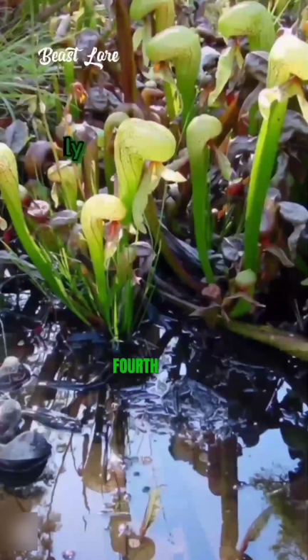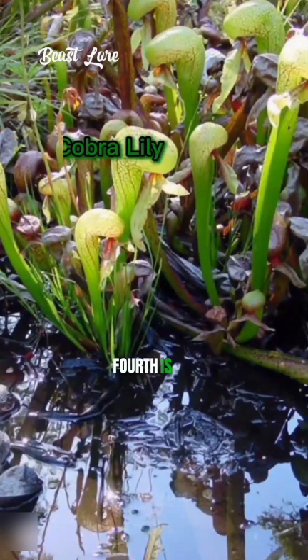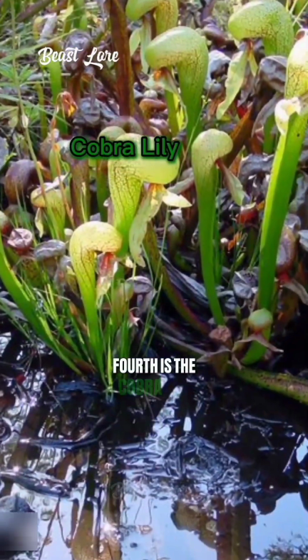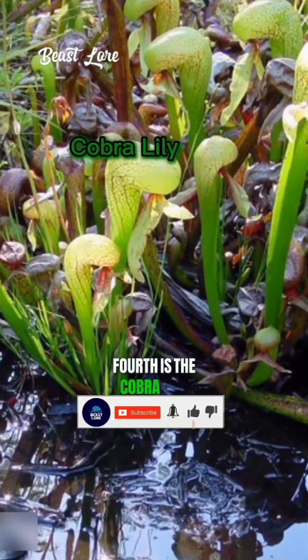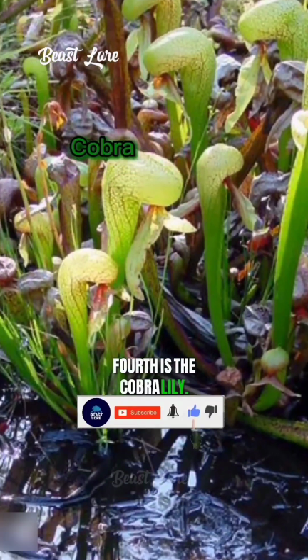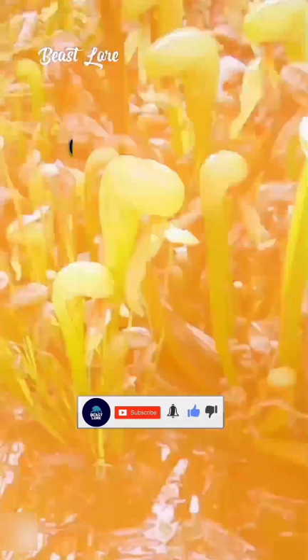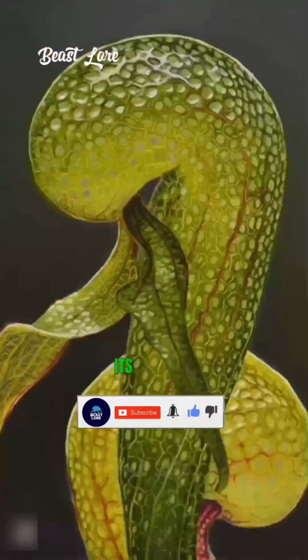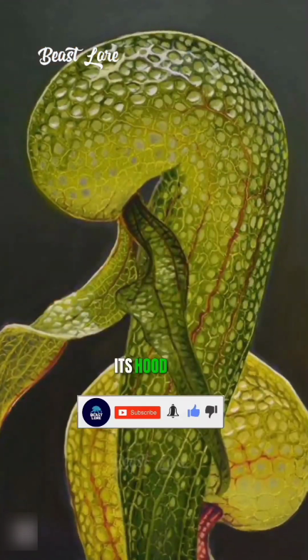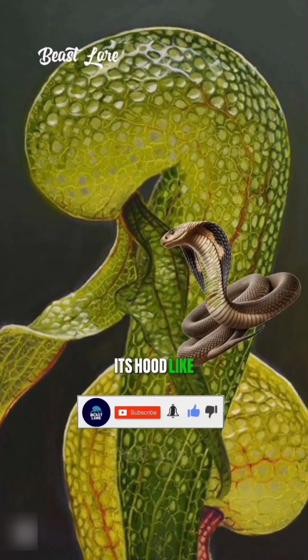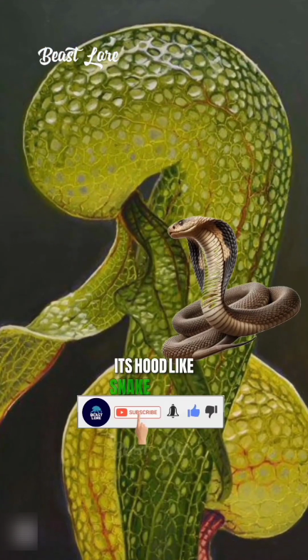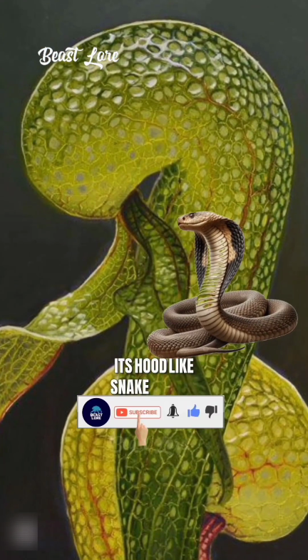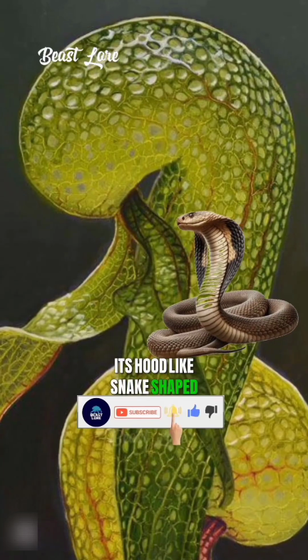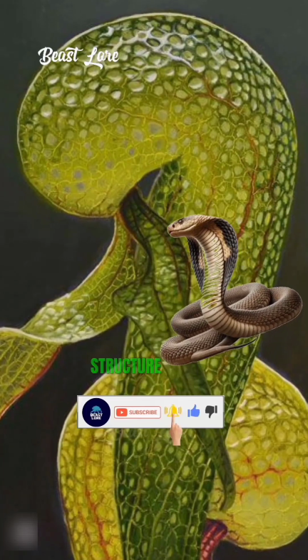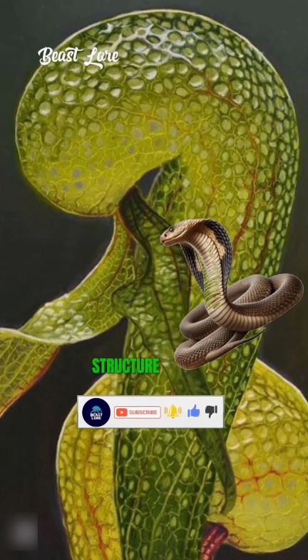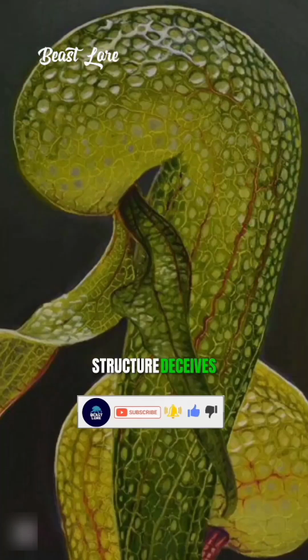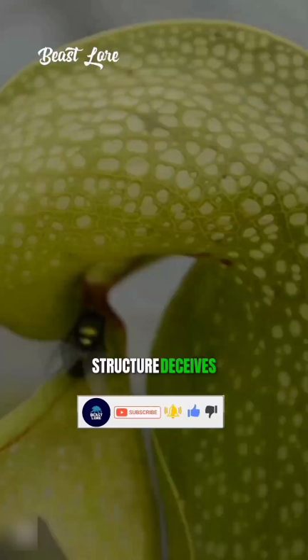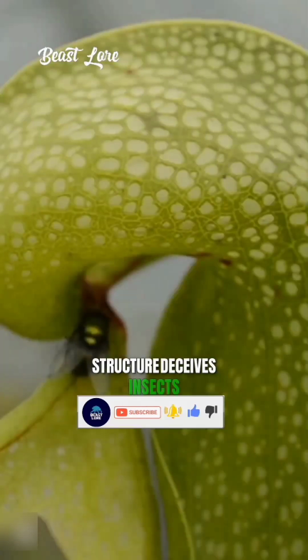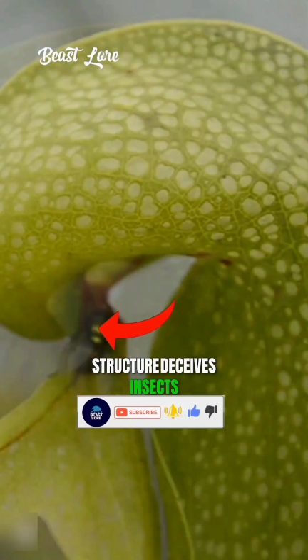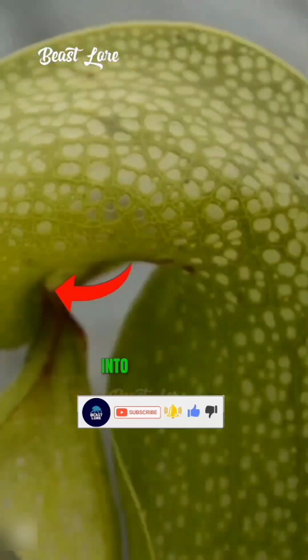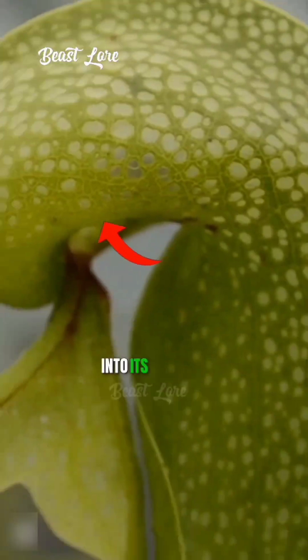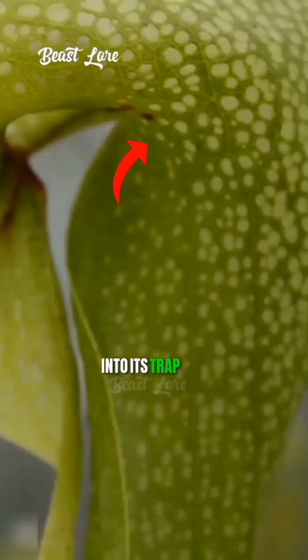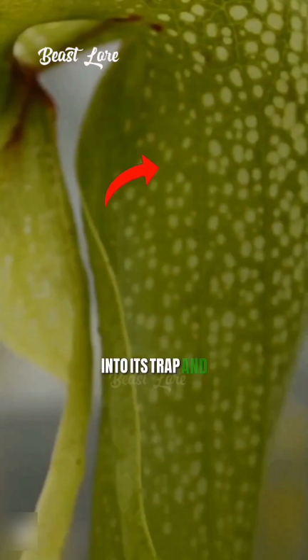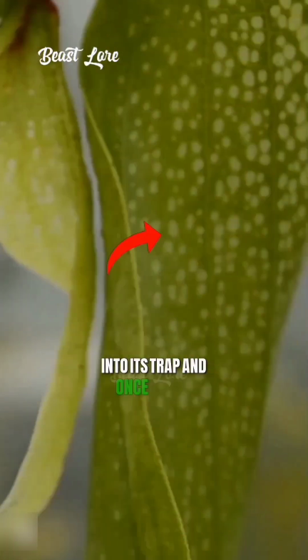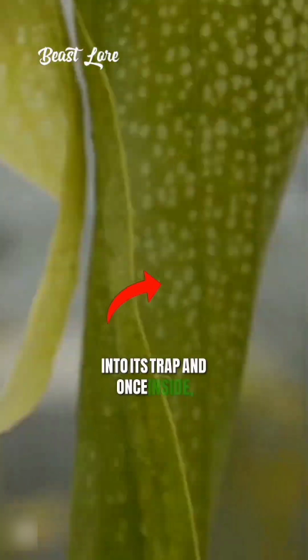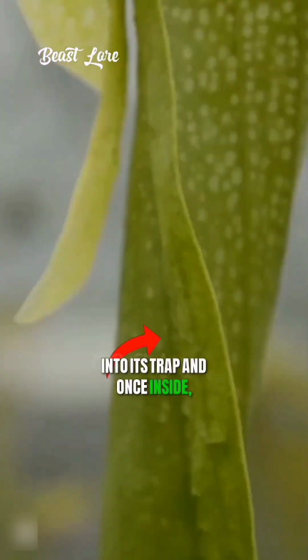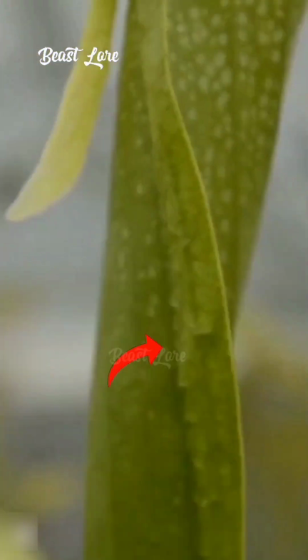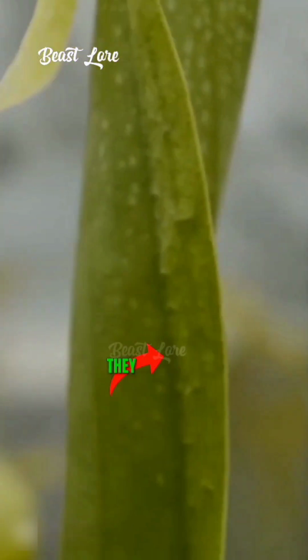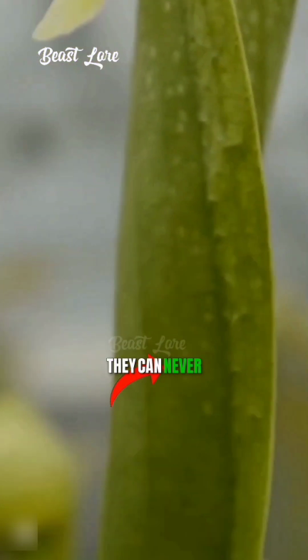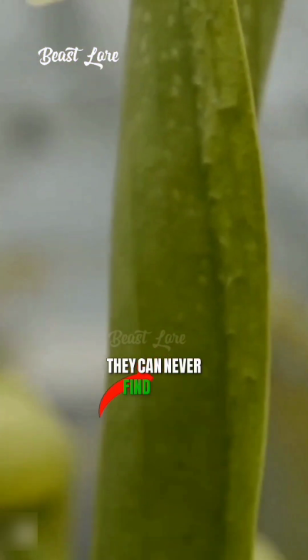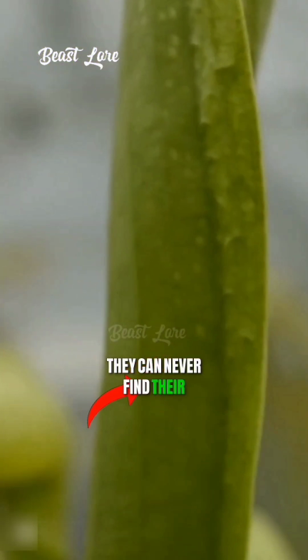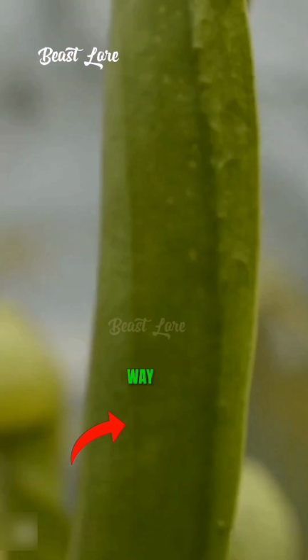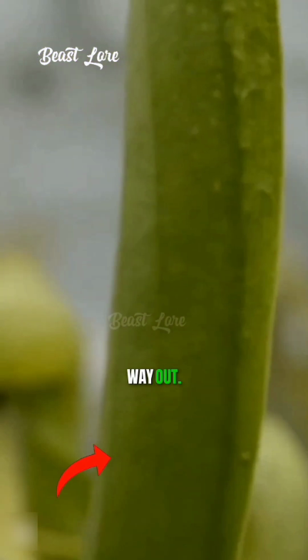Fourth is the Cobra Lily. Its hood-like, snake-shaped structure deceives insects into its trap. And once inside, they can never find their way out.